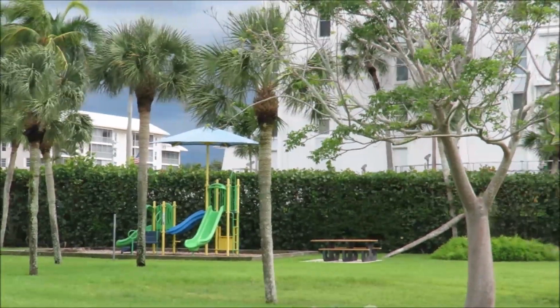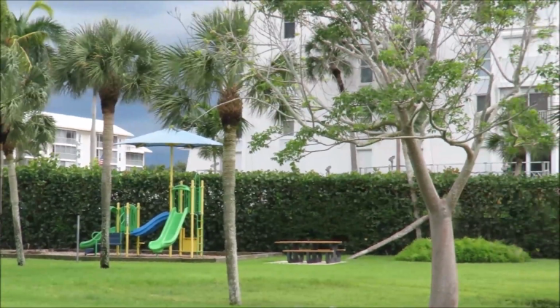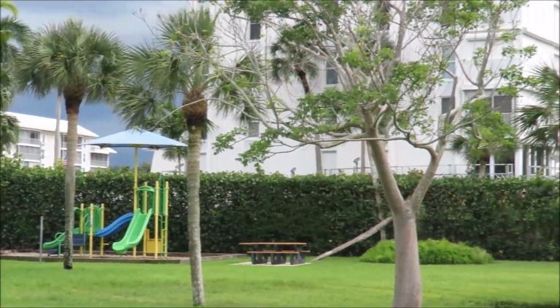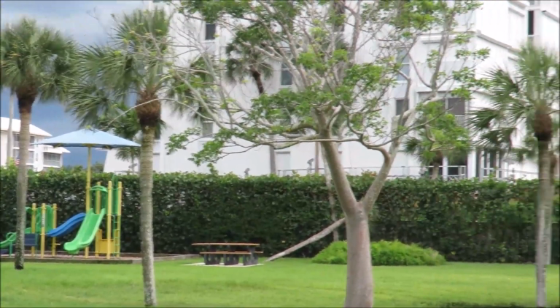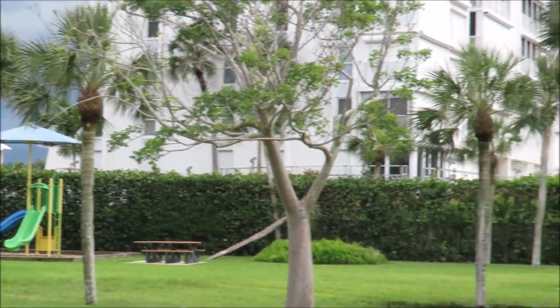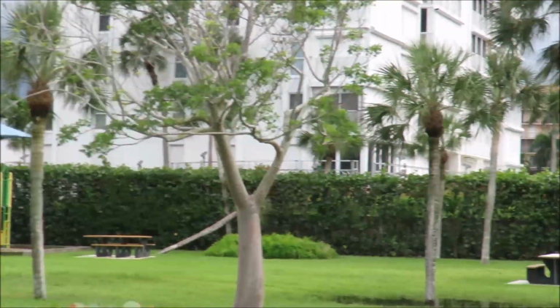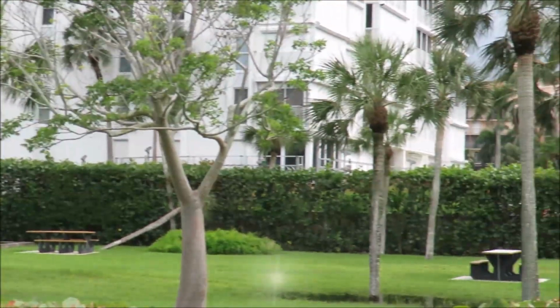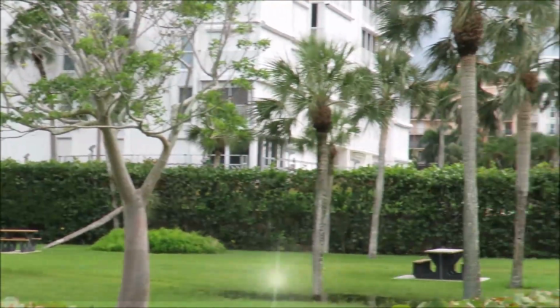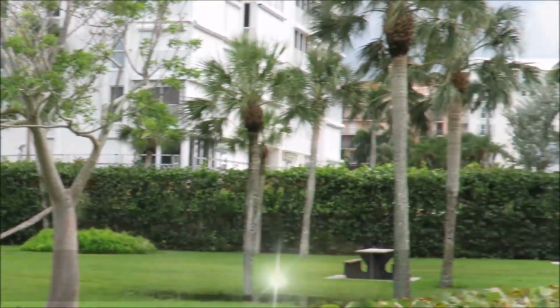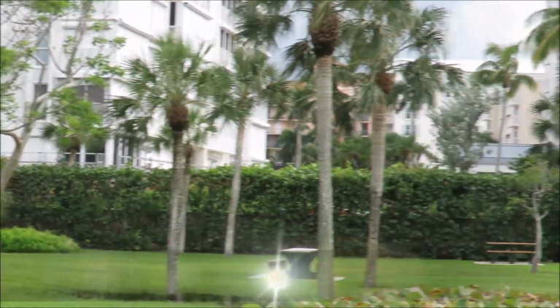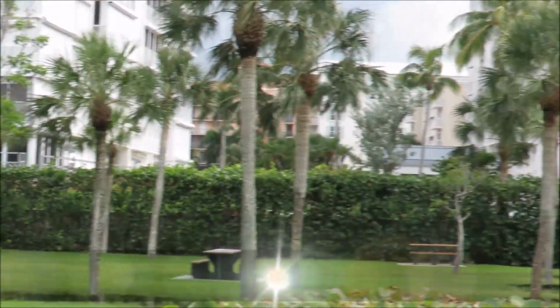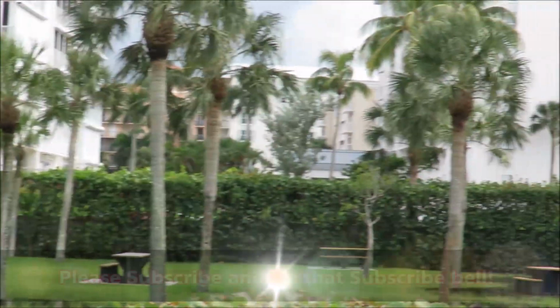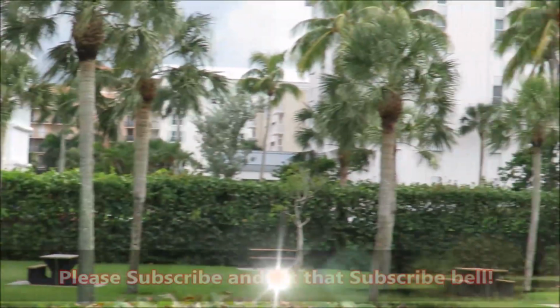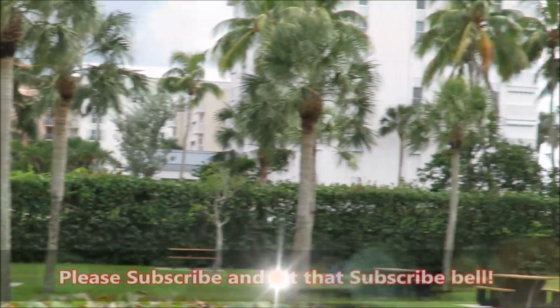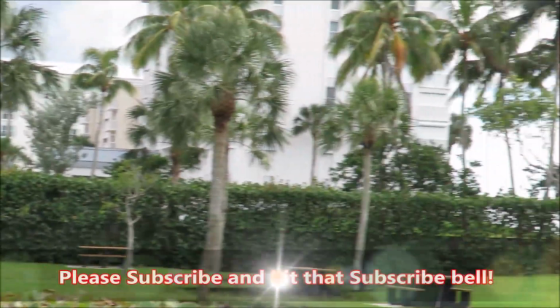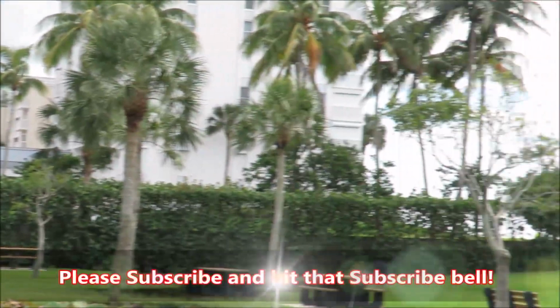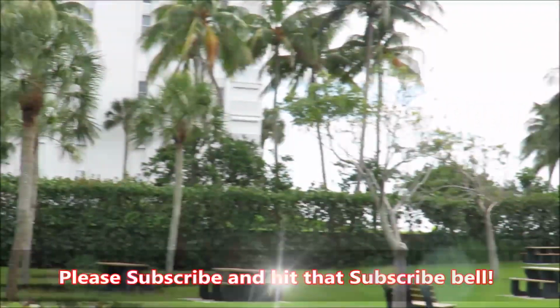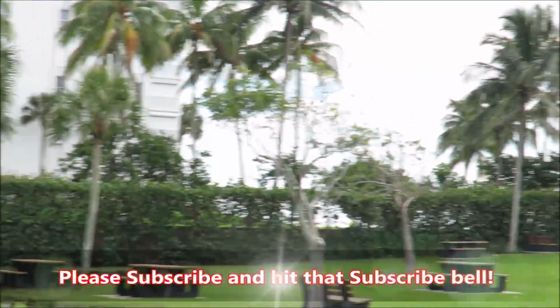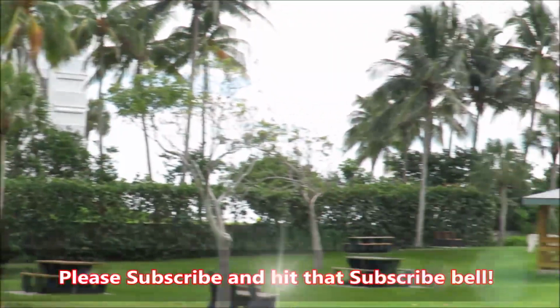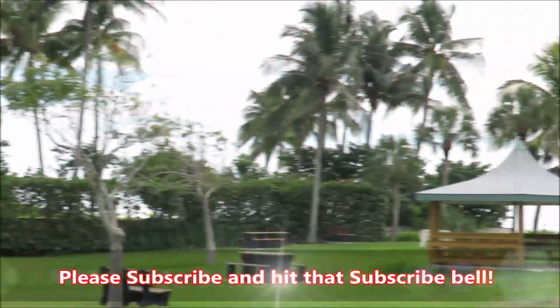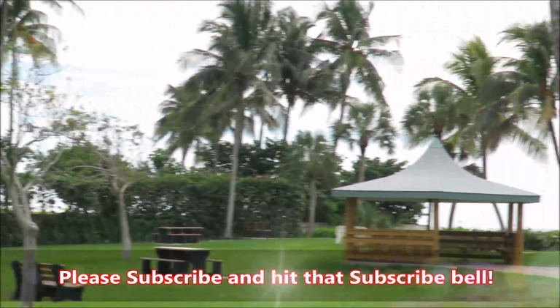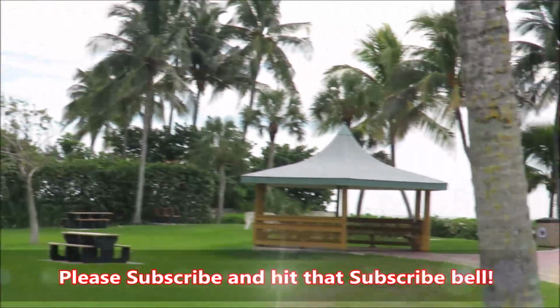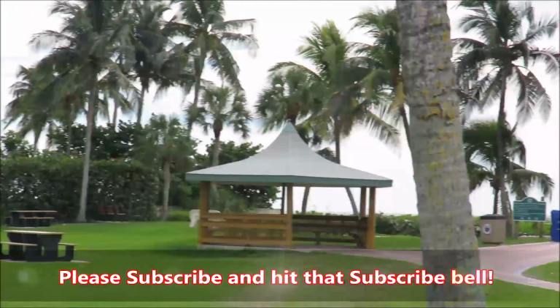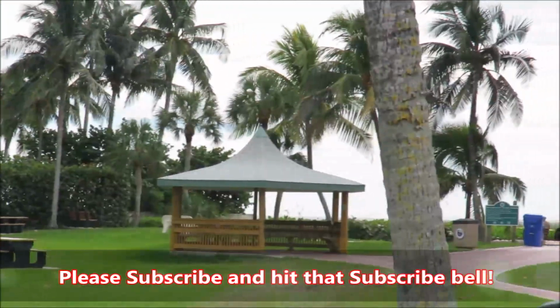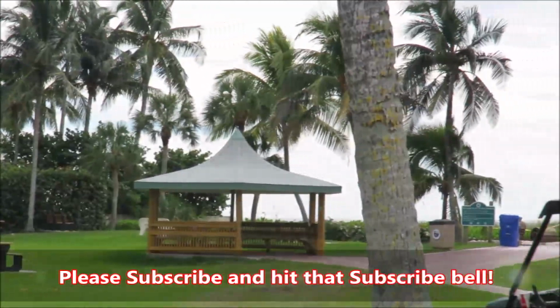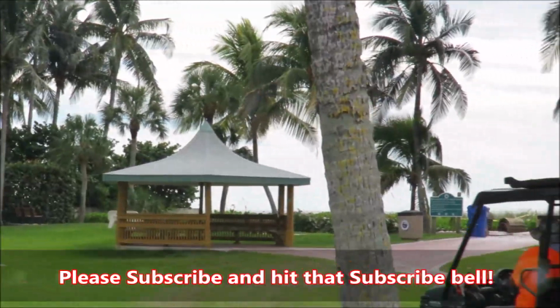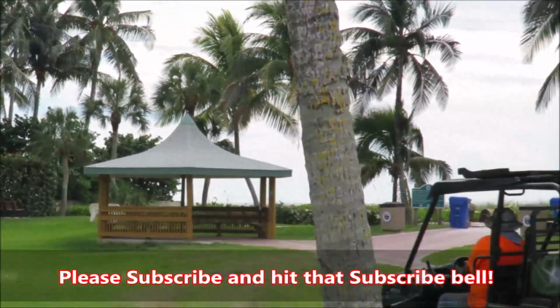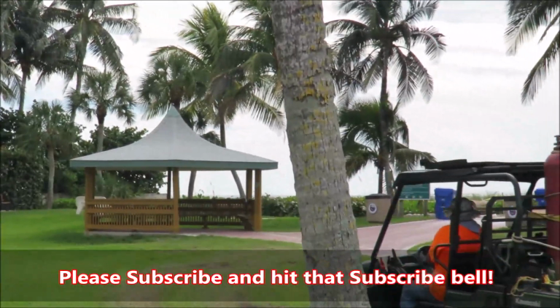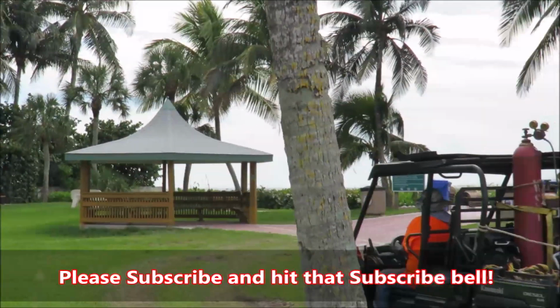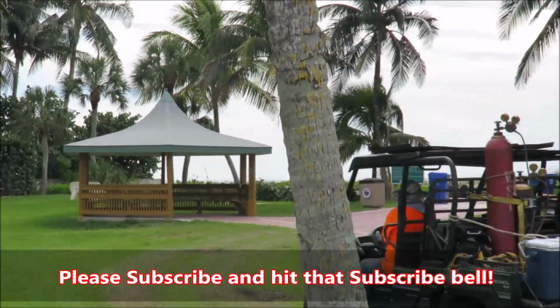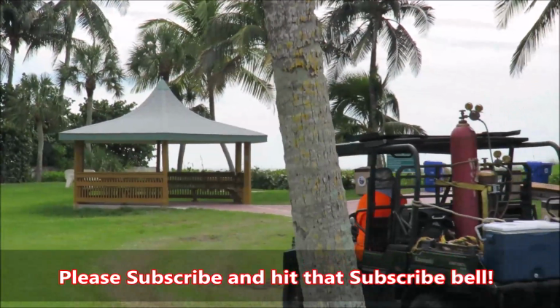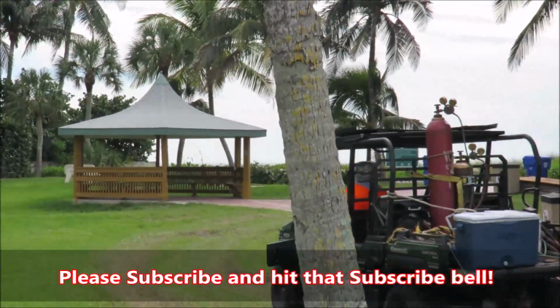Nice park here, but again we've just got workmen primarily.